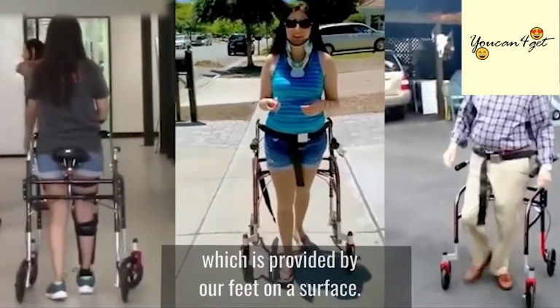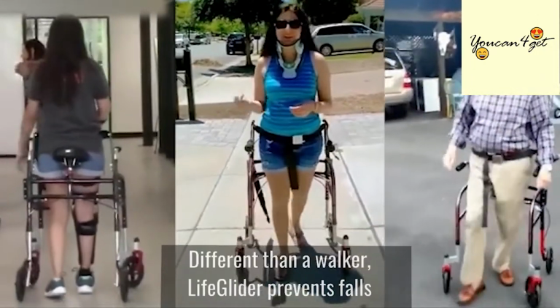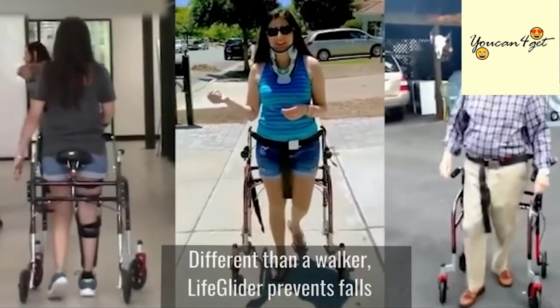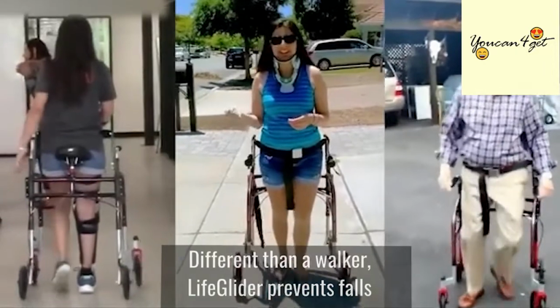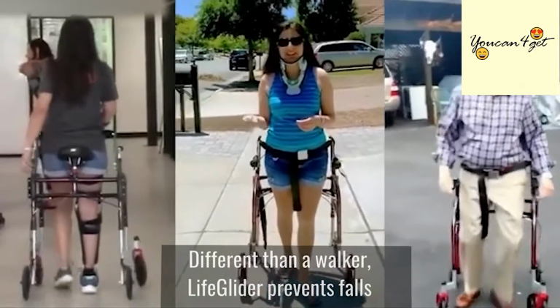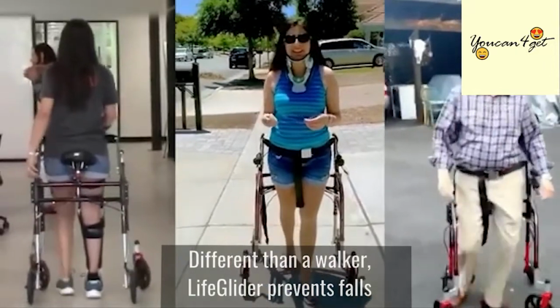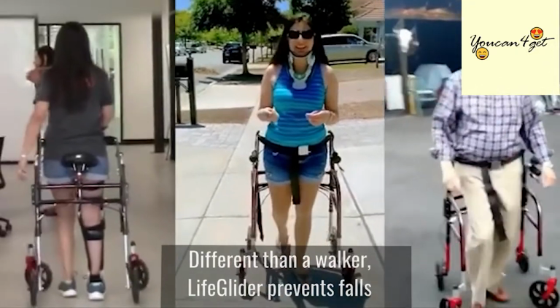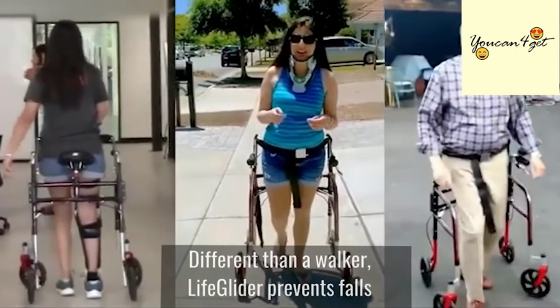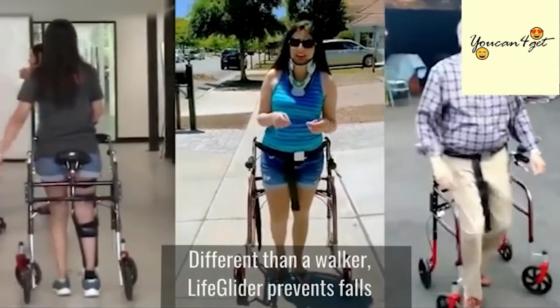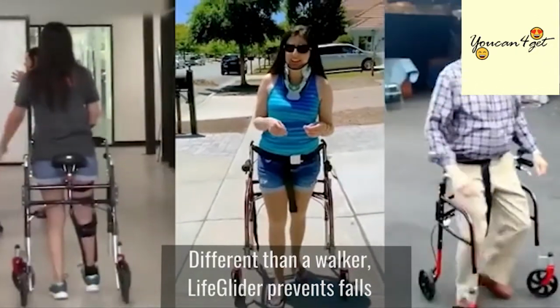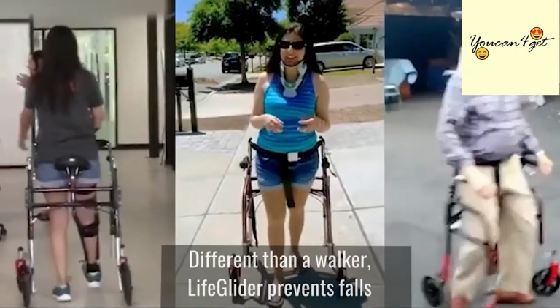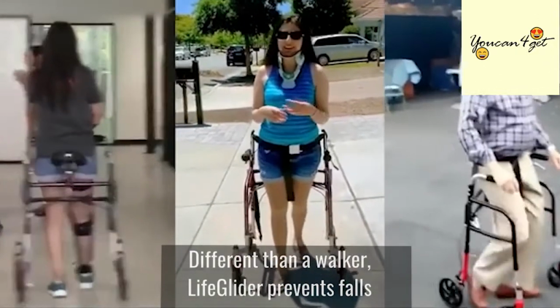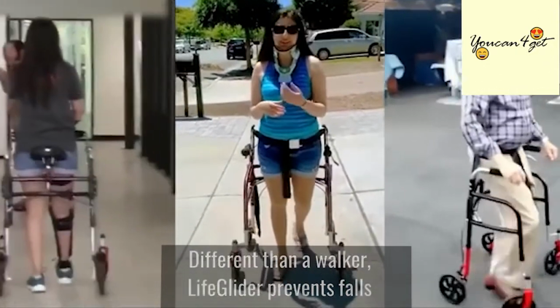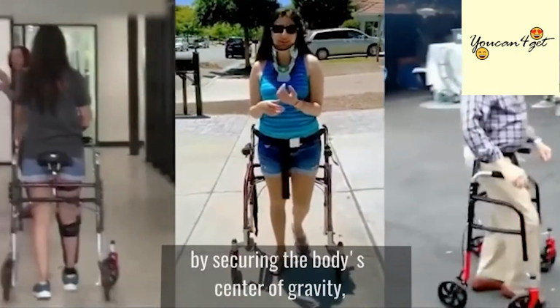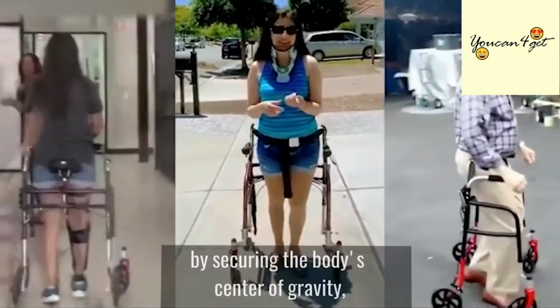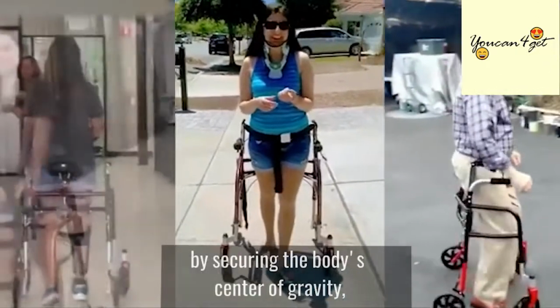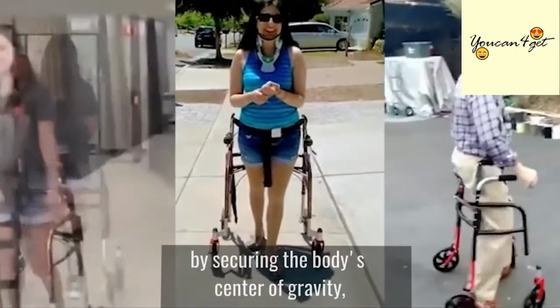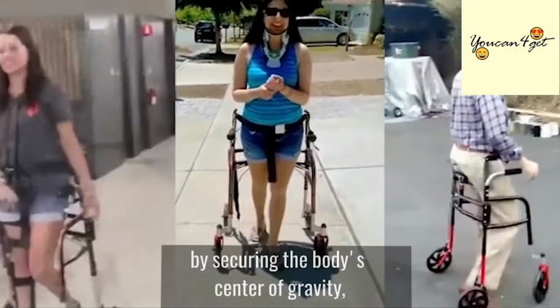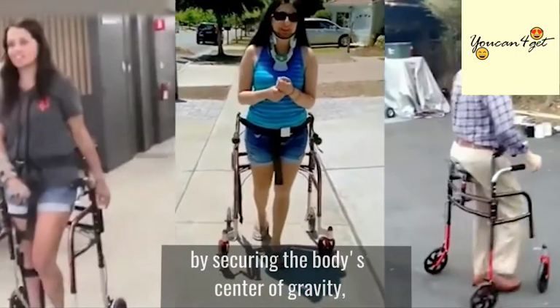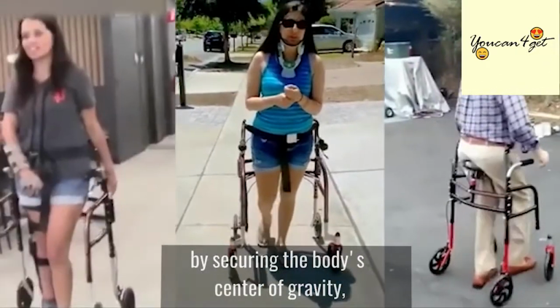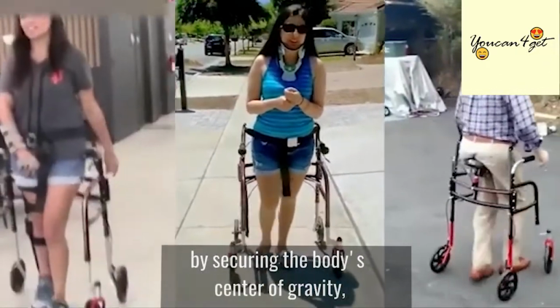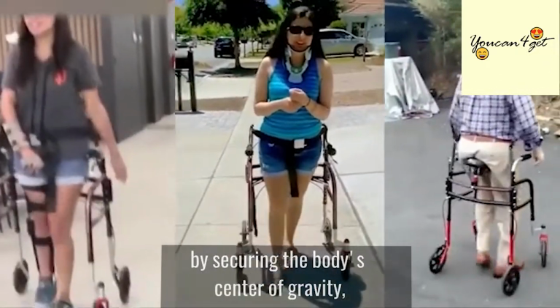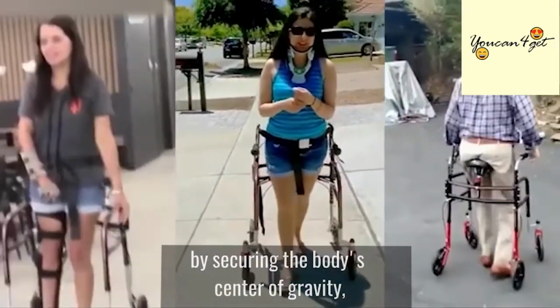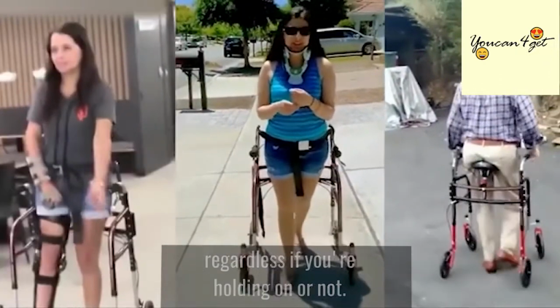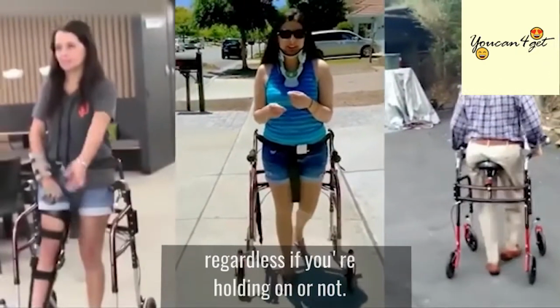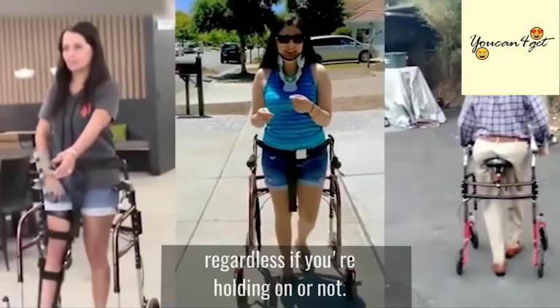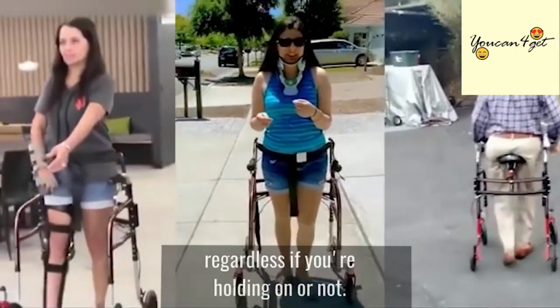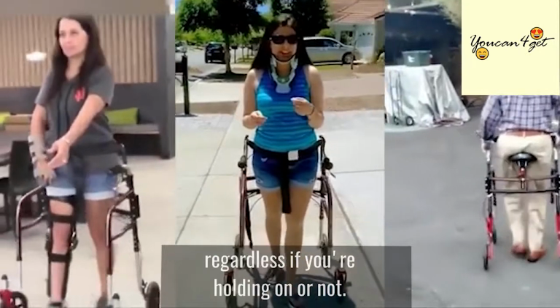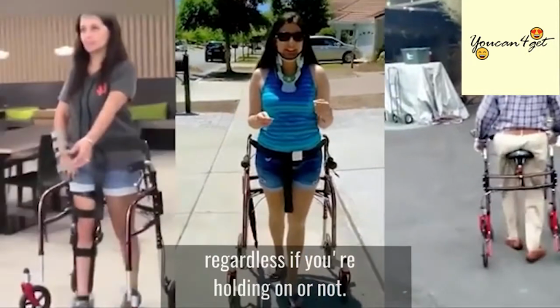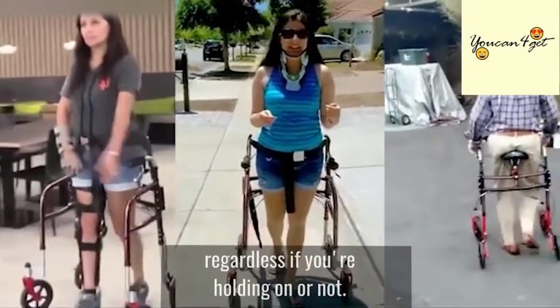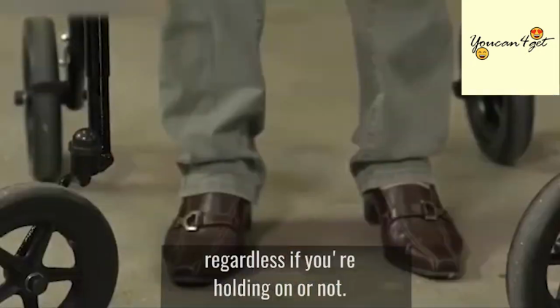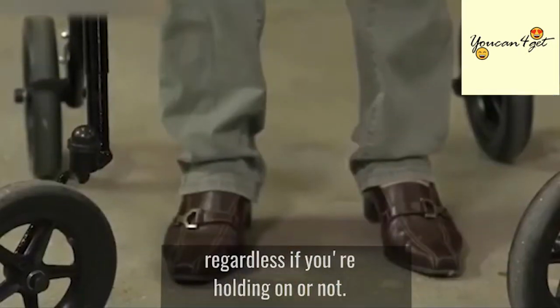Different than a walker, LifeGlider prevents falls by securing the body's center of gravity, regardless if you are holding on or not.